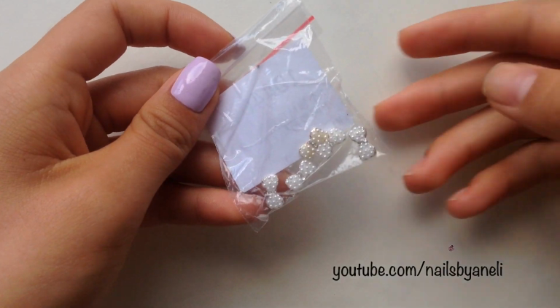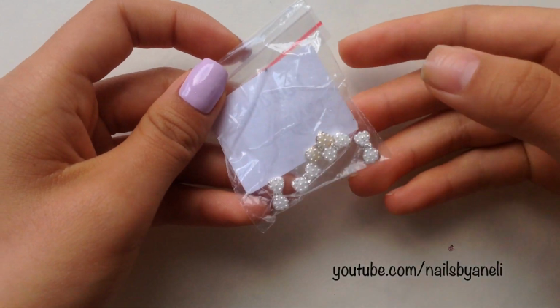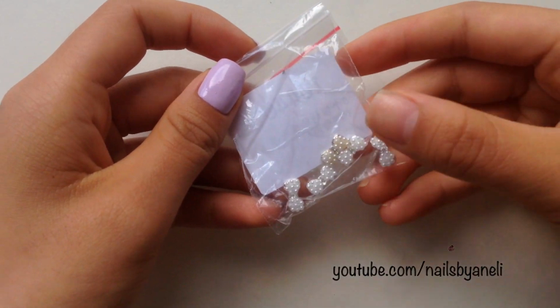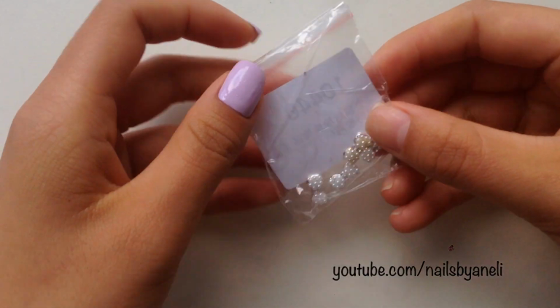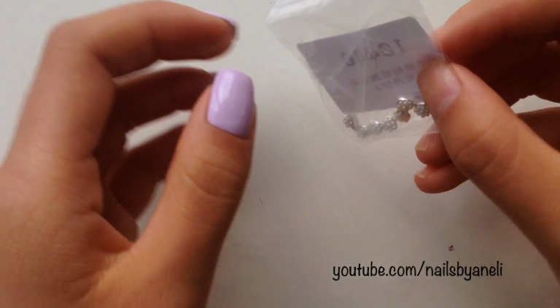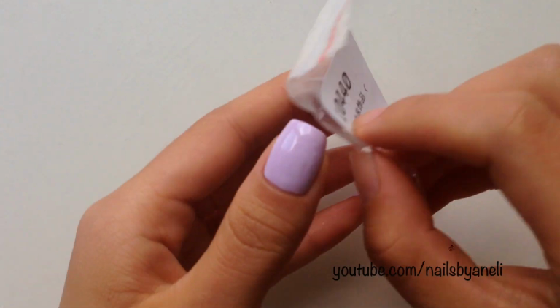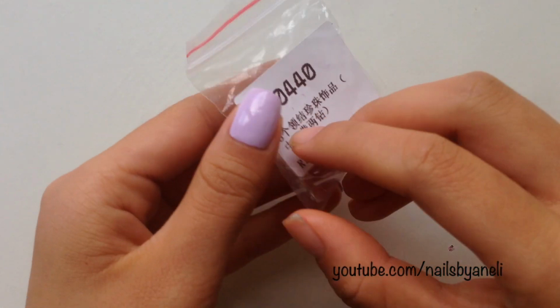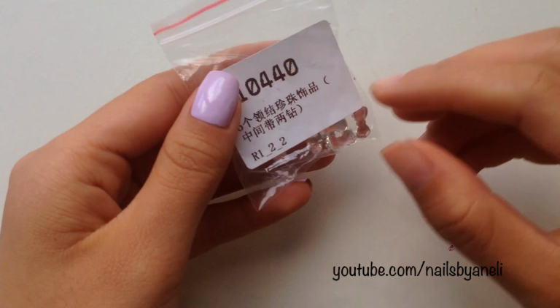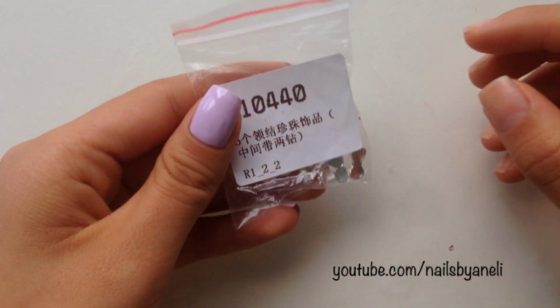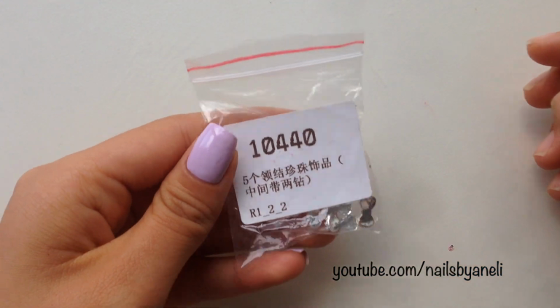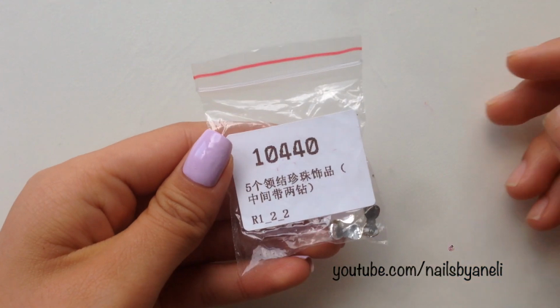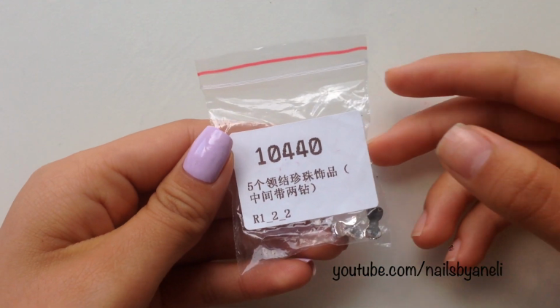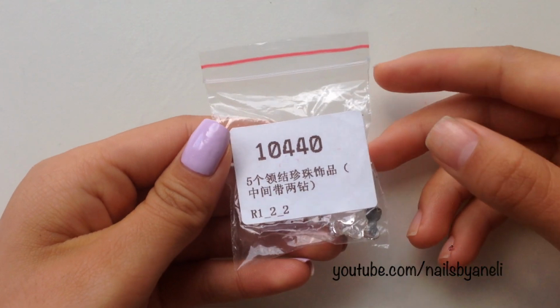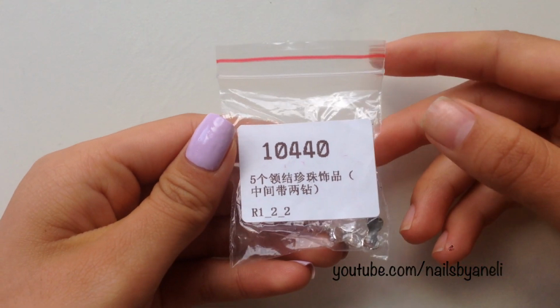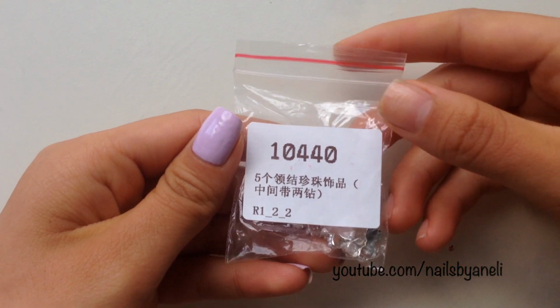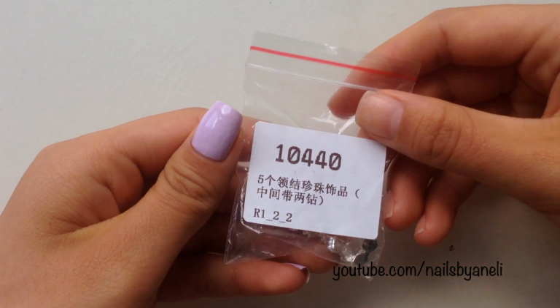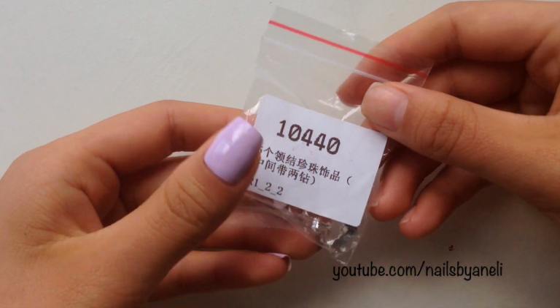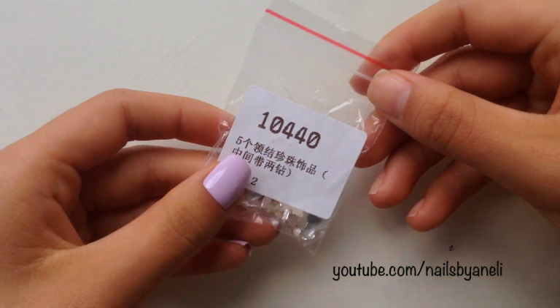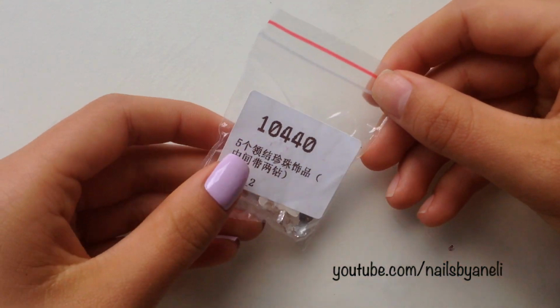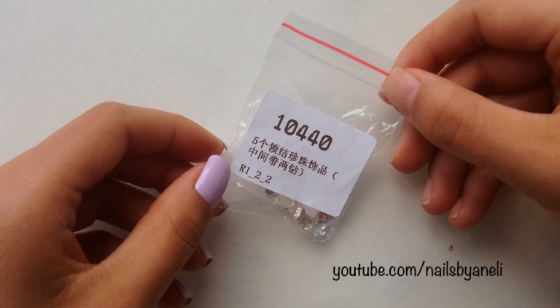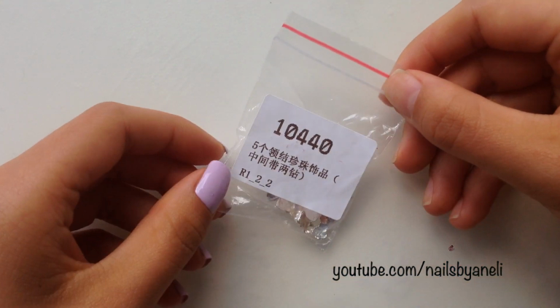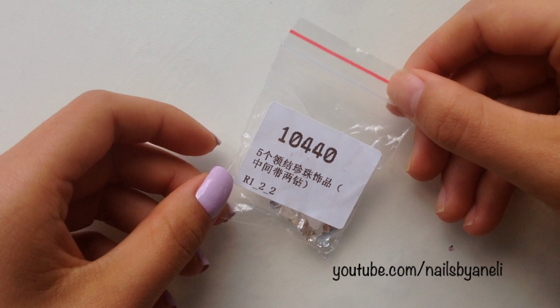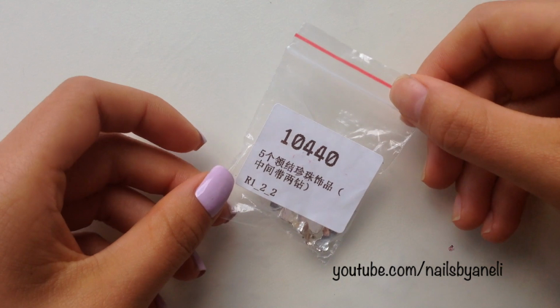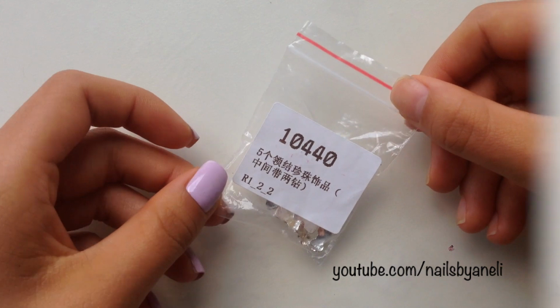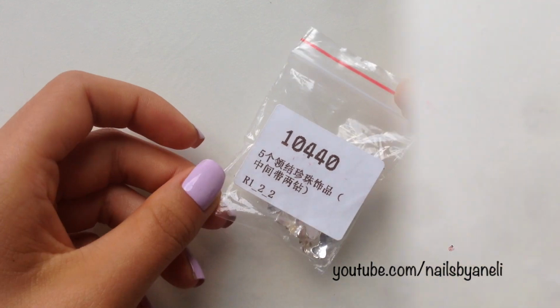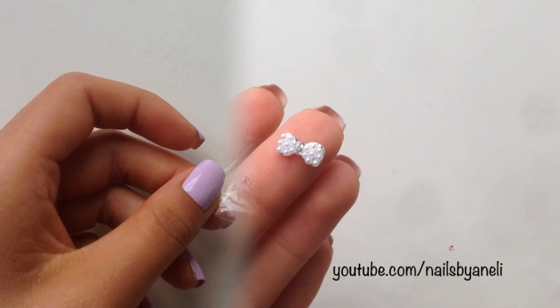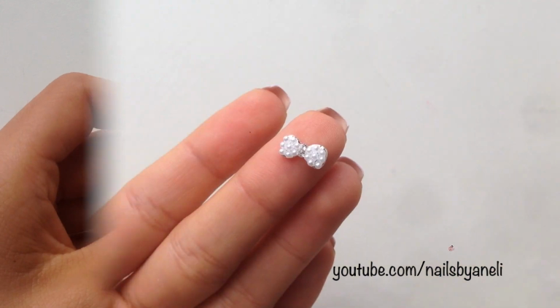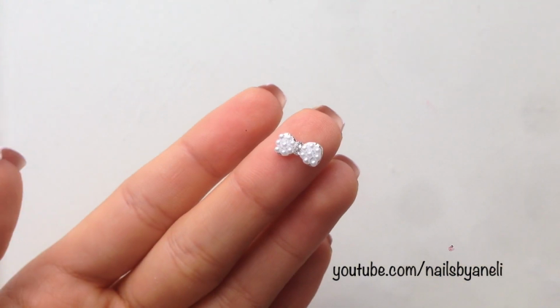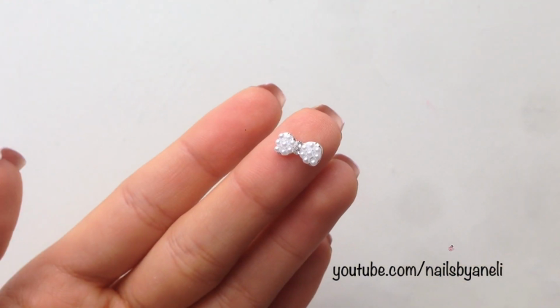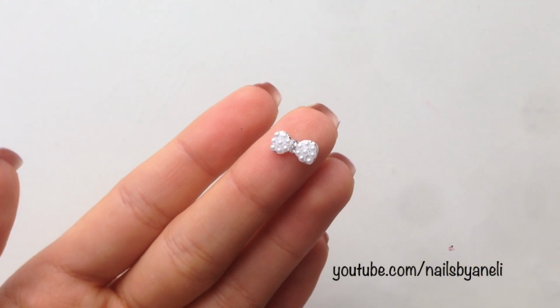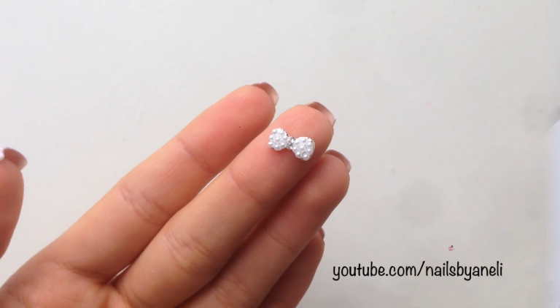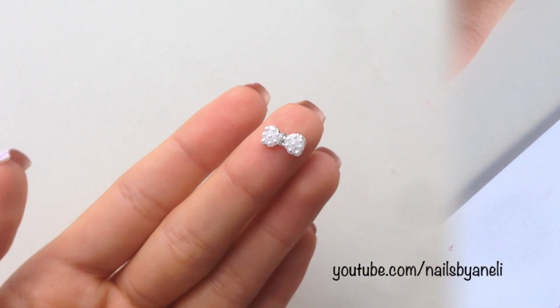The bows come in this little plastic bag and there are a total of 5 bows inside it. They are very easy to use and they are reusable too.